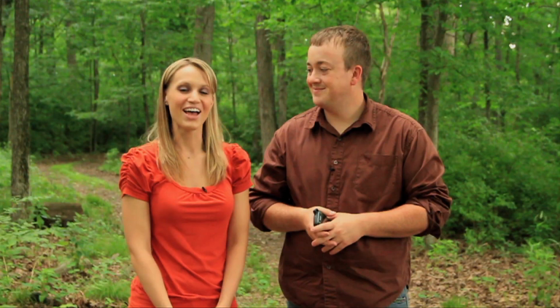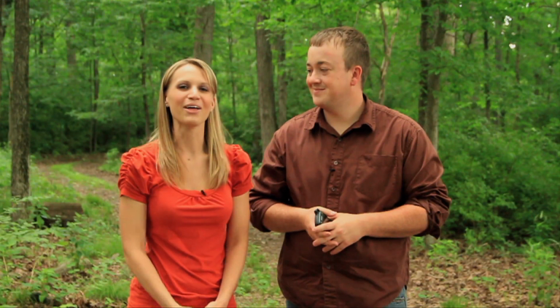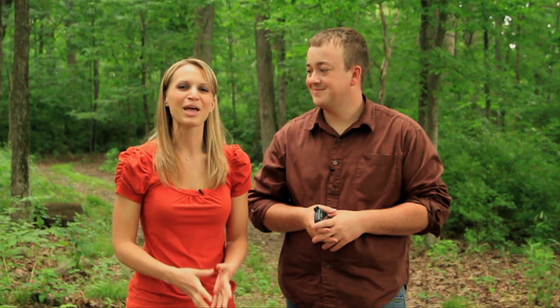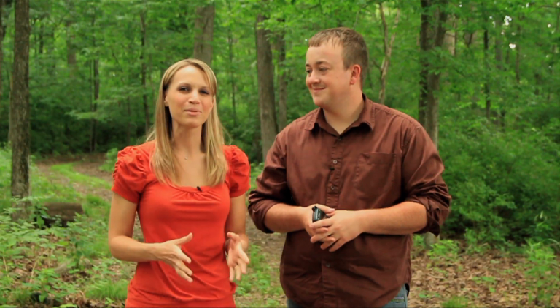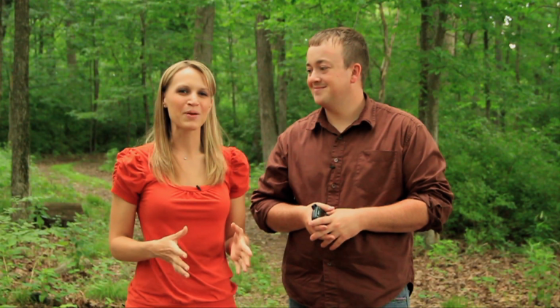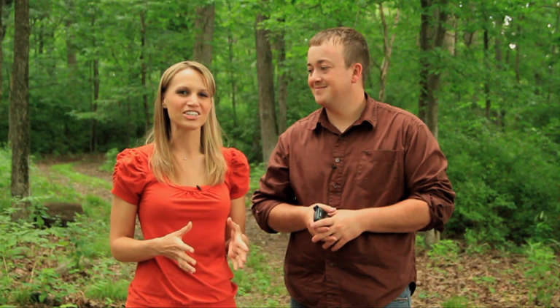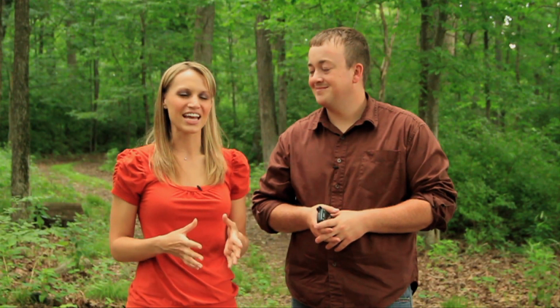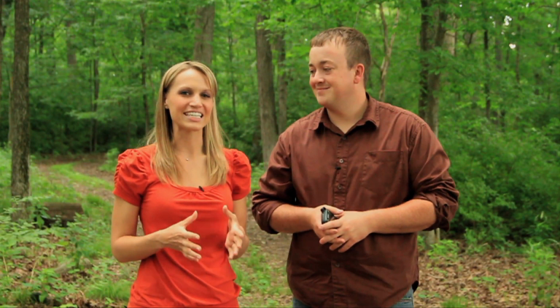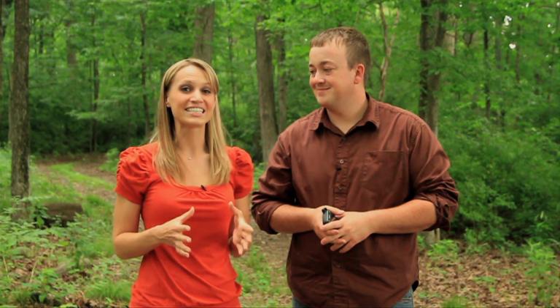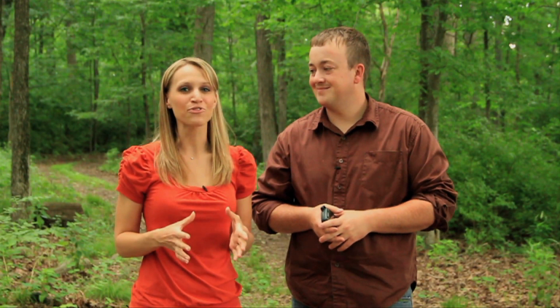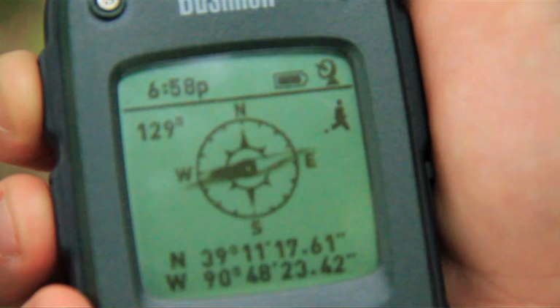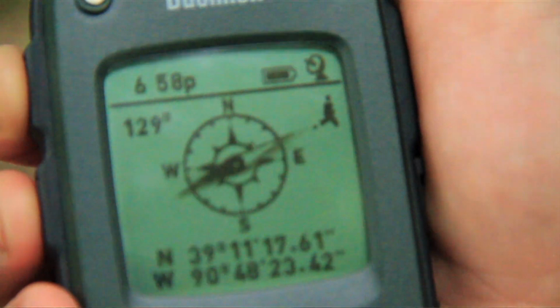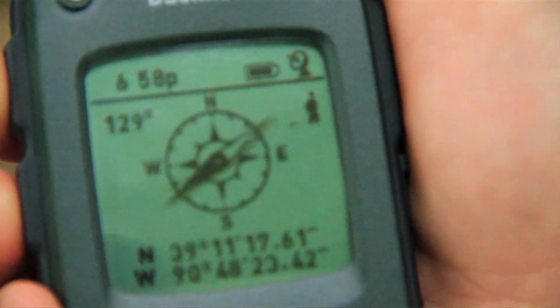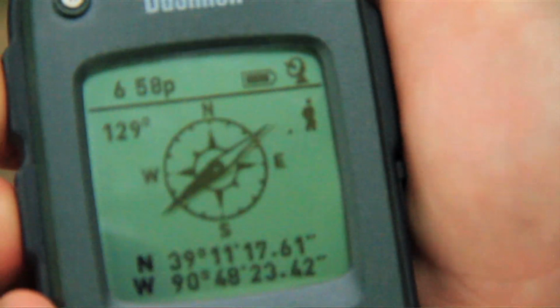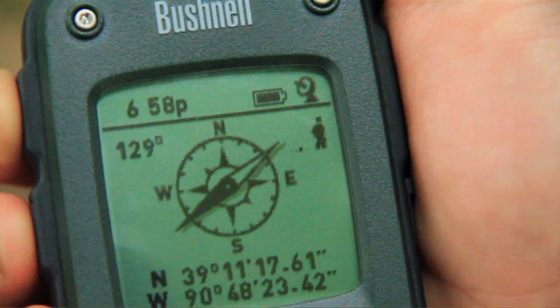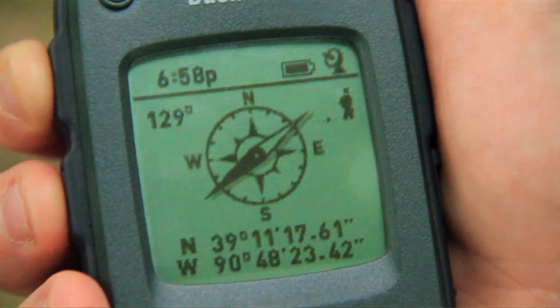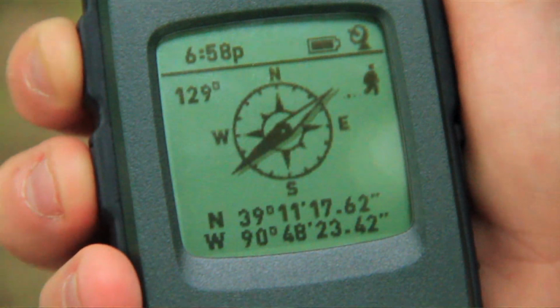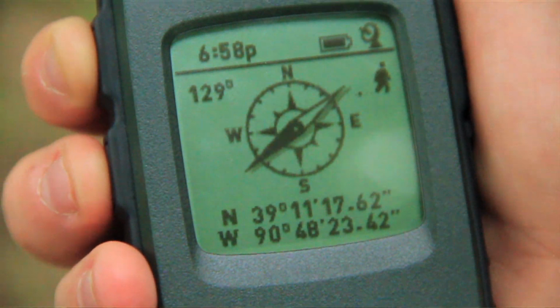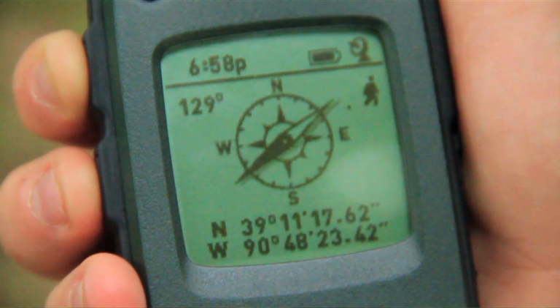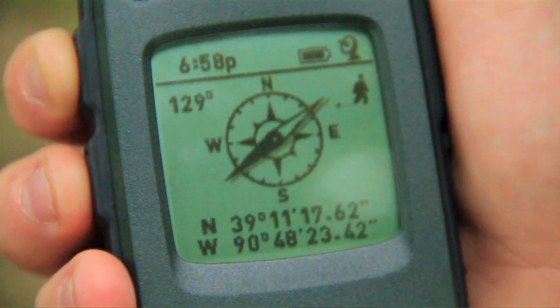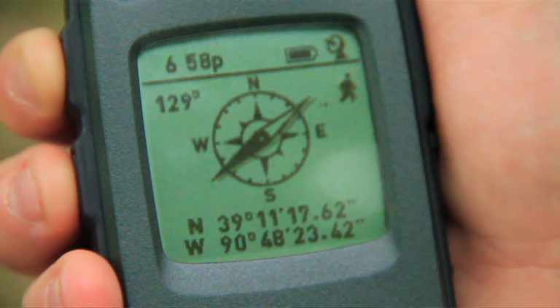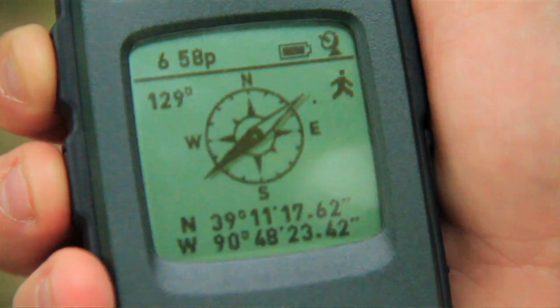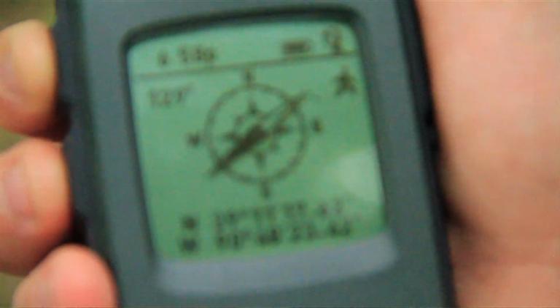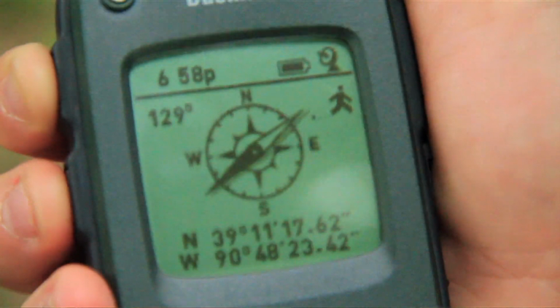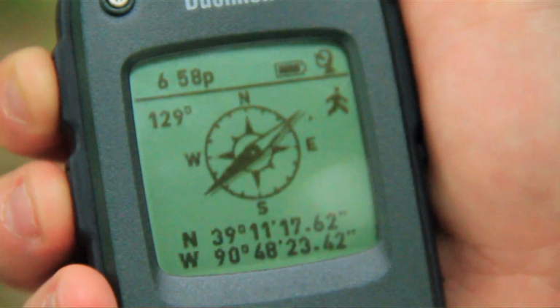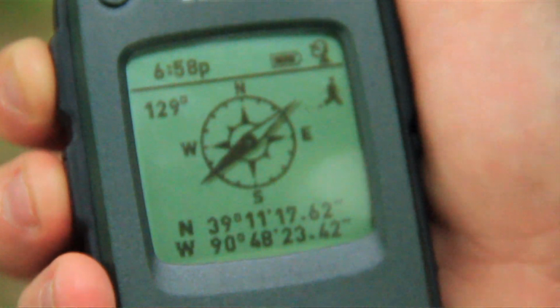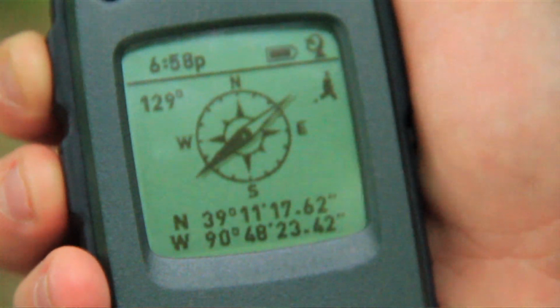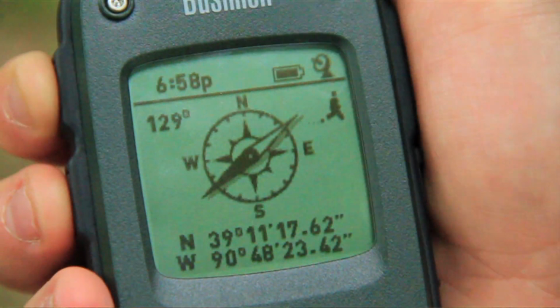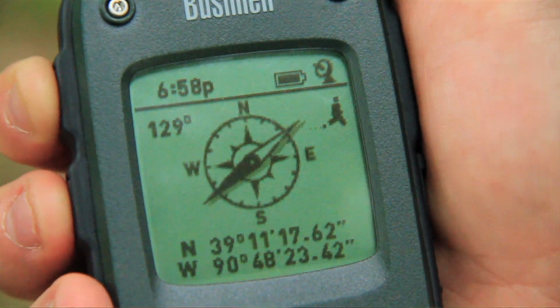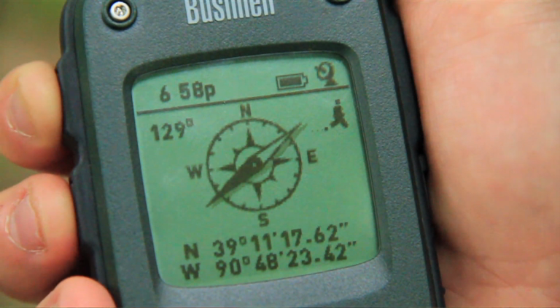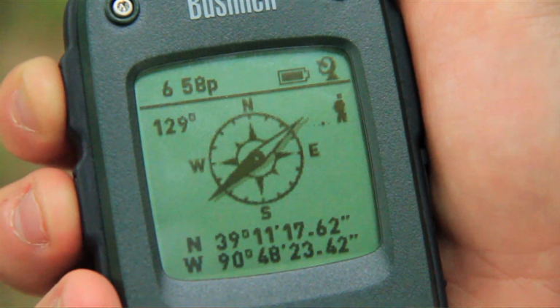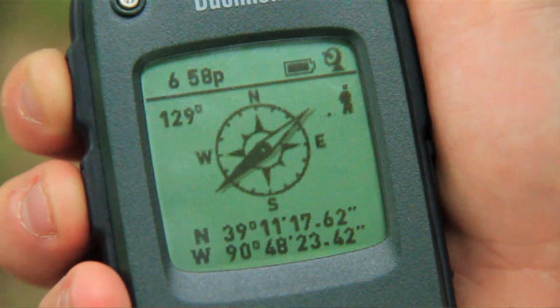On the compass page, it has a self-calibrating digital compass that gives you the current longitude and latitude coordinates.